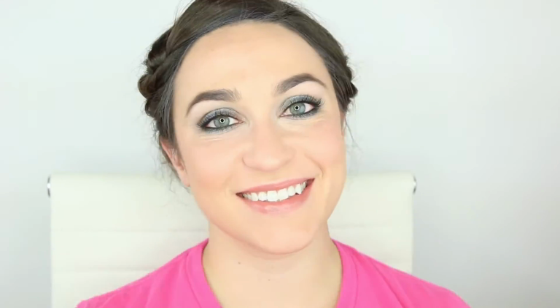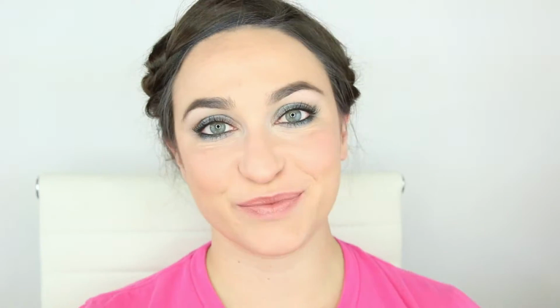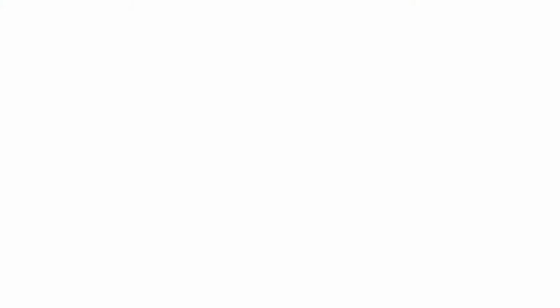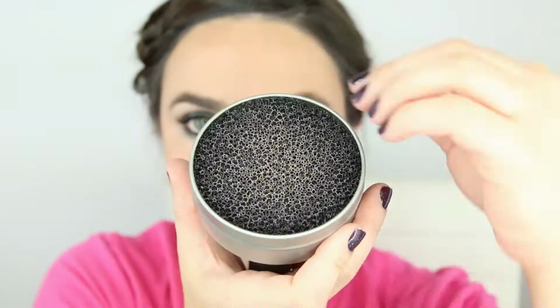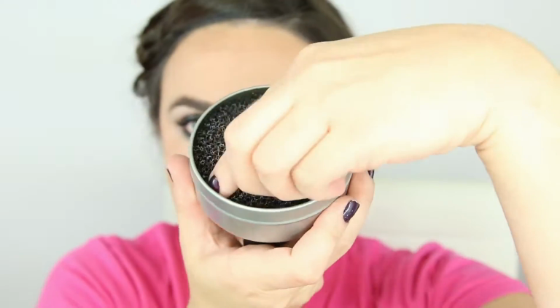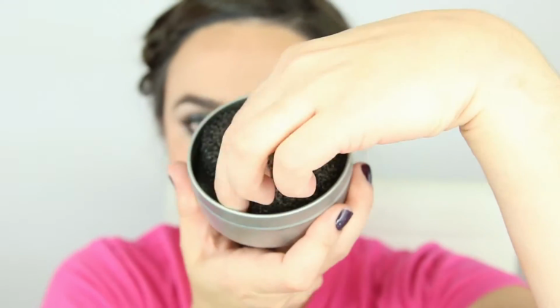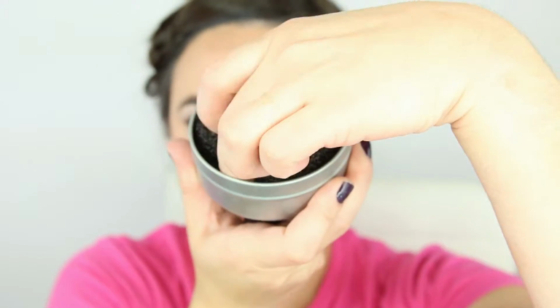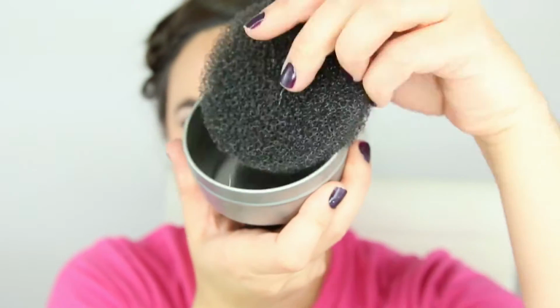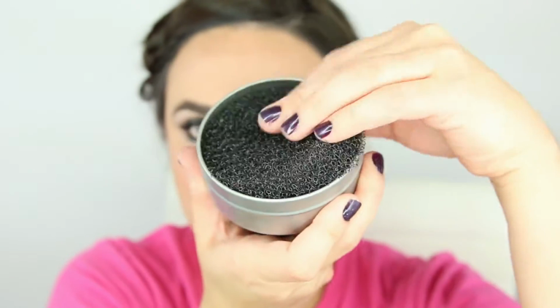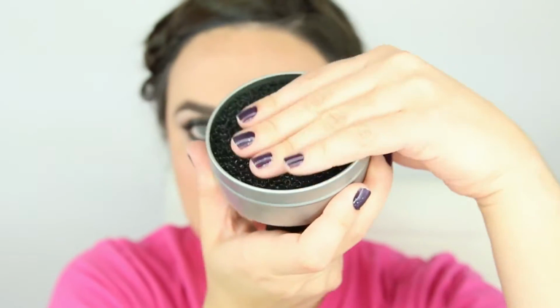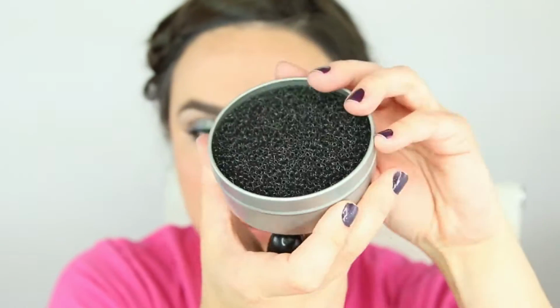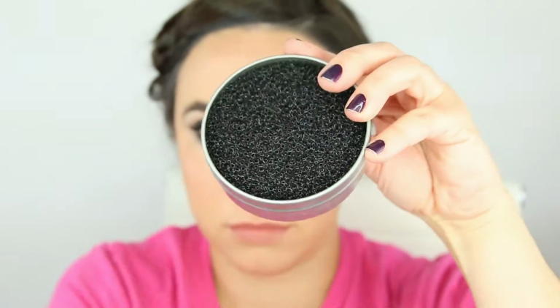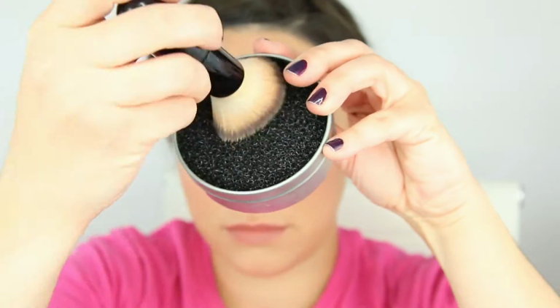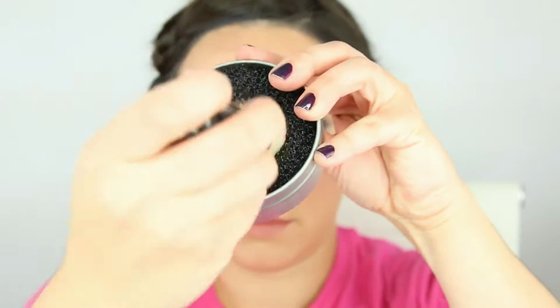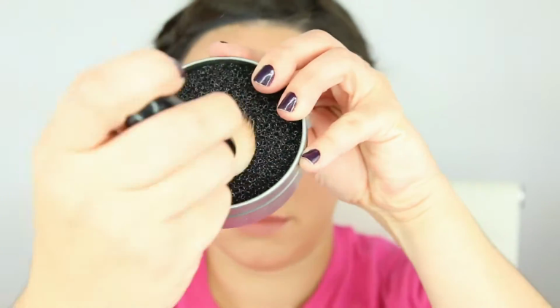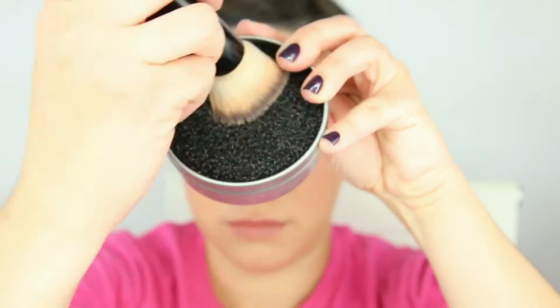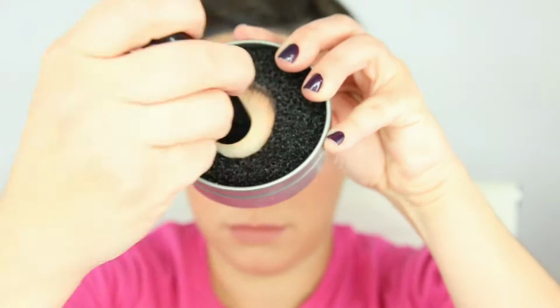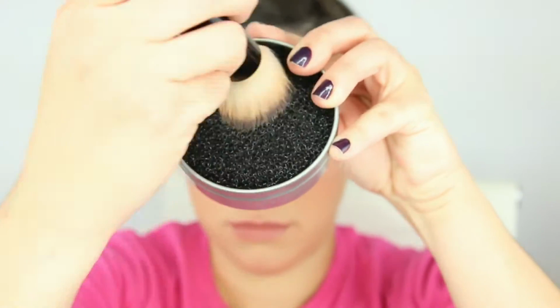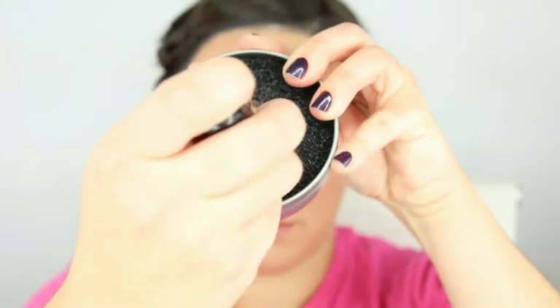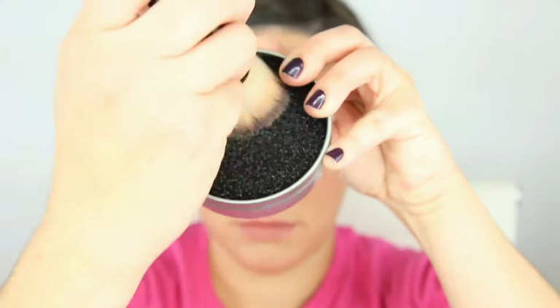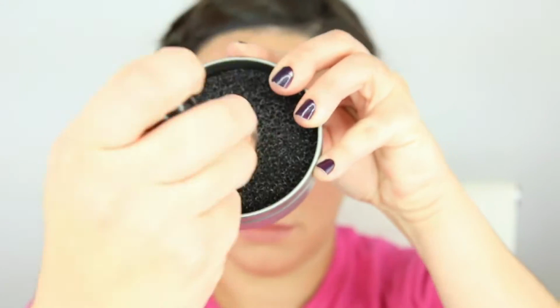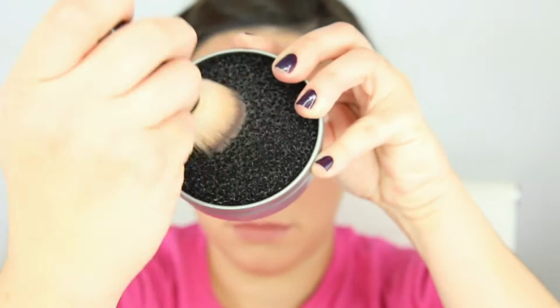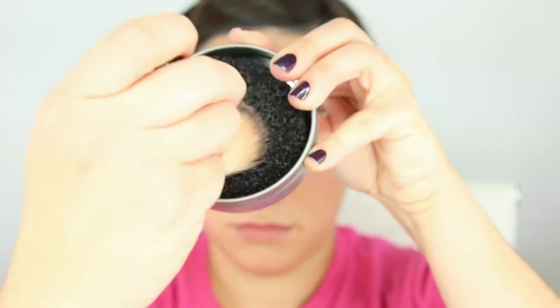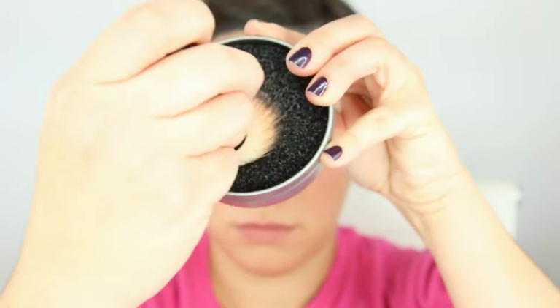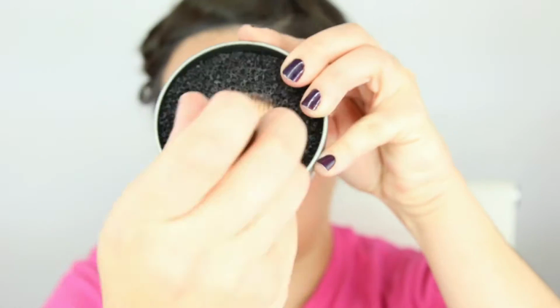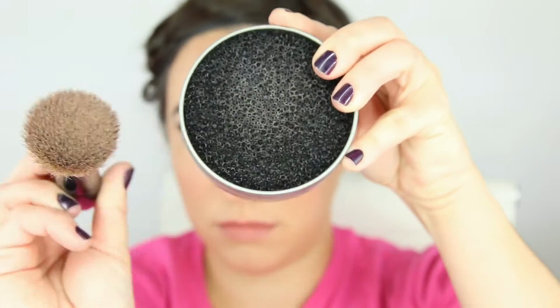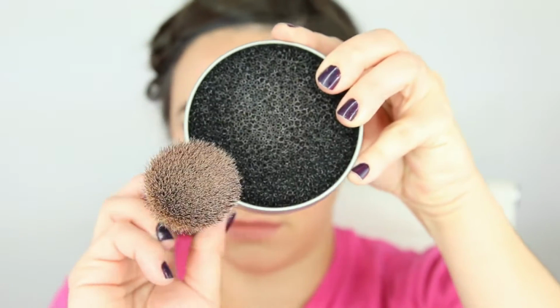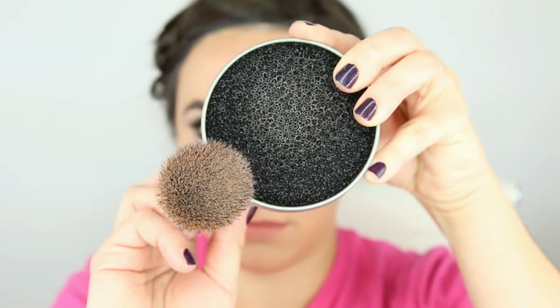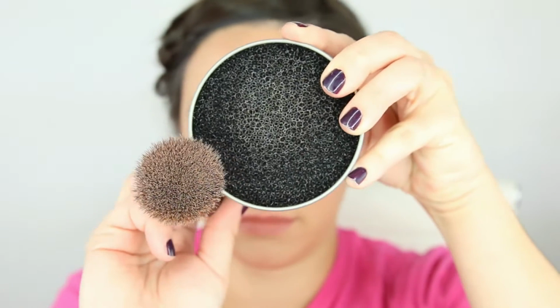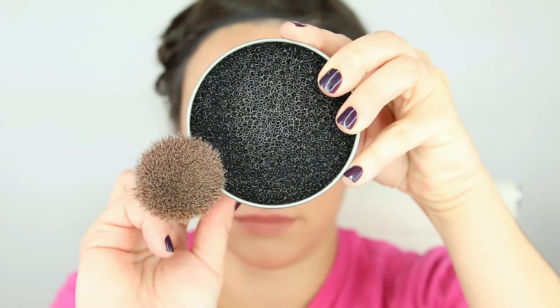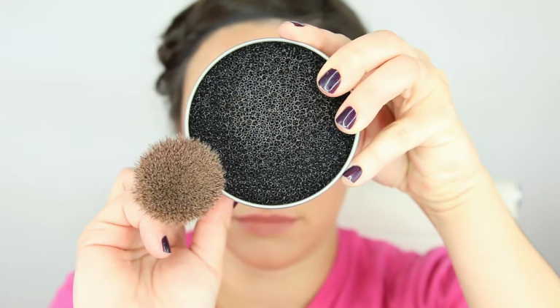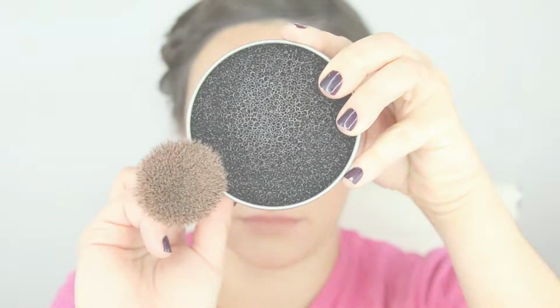You can flip over the sponge to the opposite side and get some more wear out of that before cleaning the entire thing.